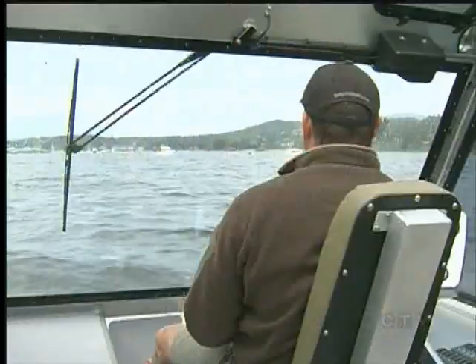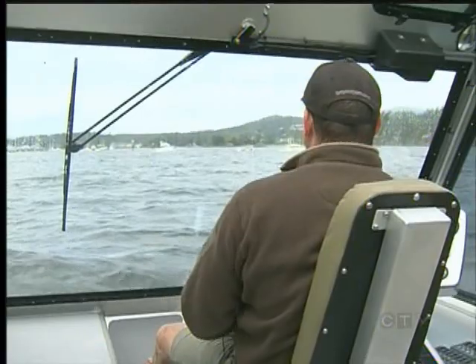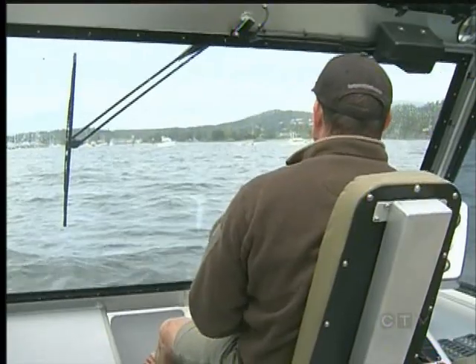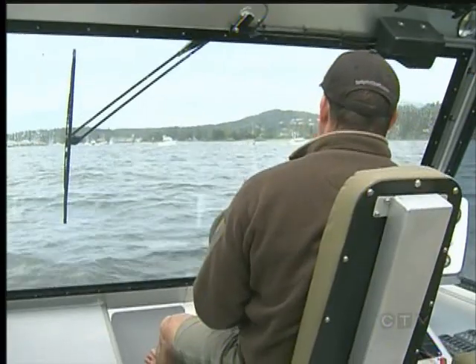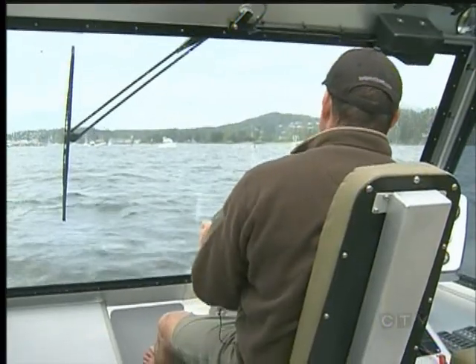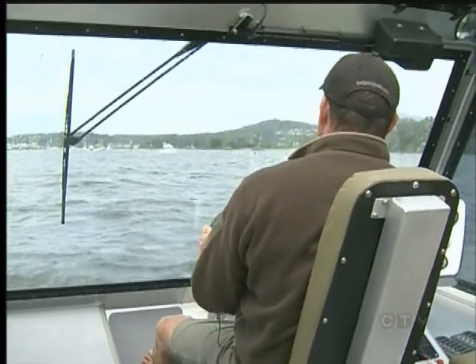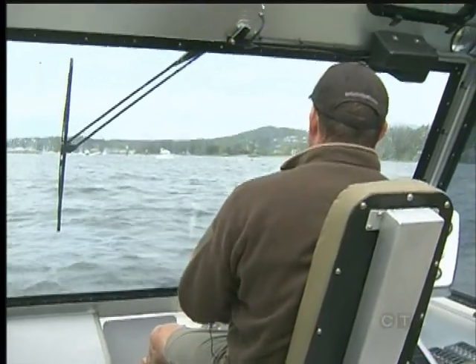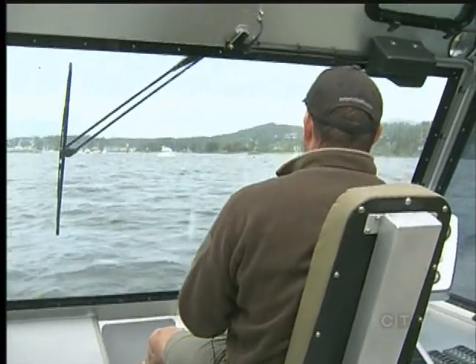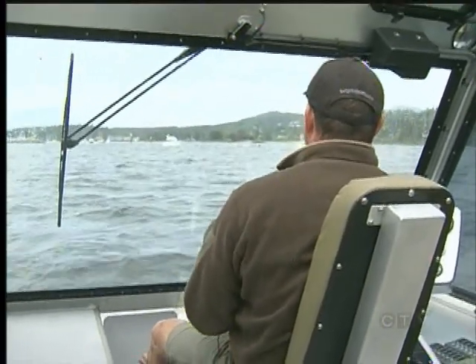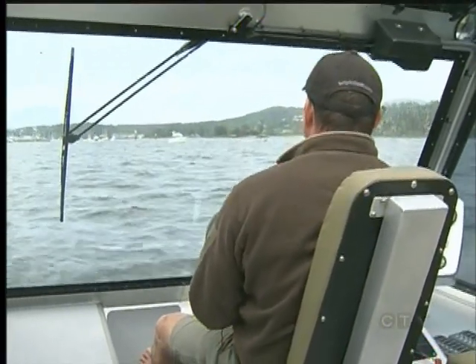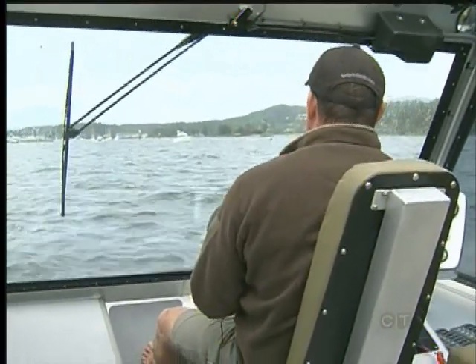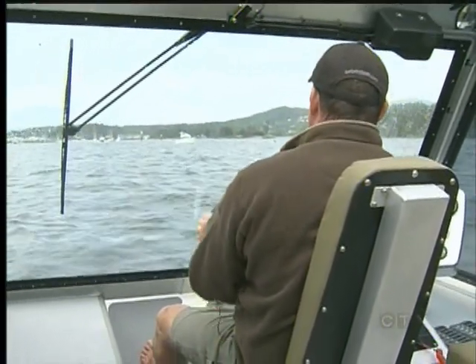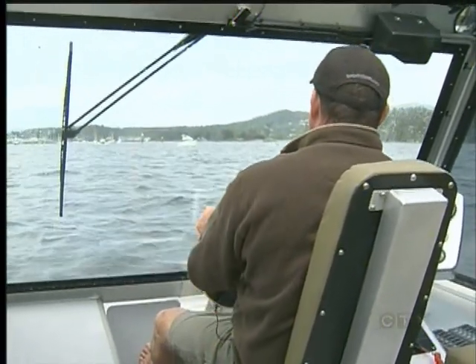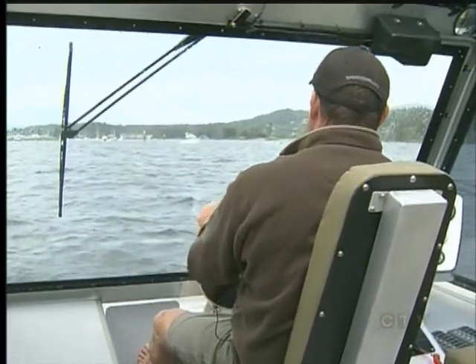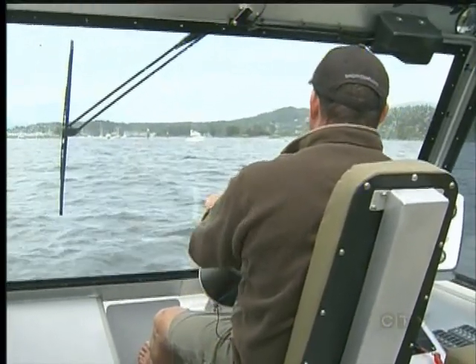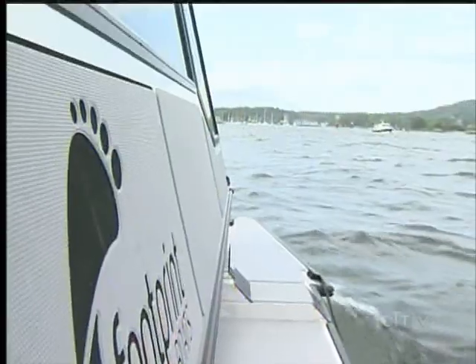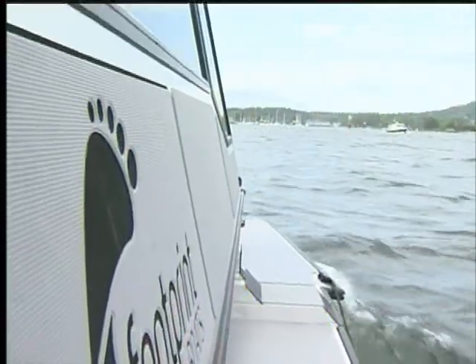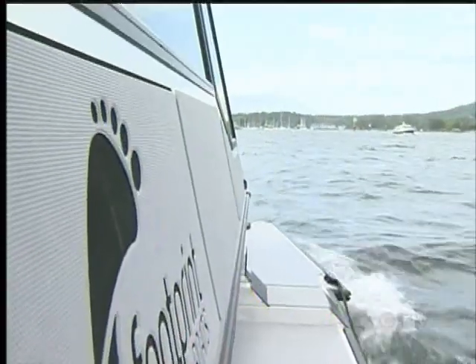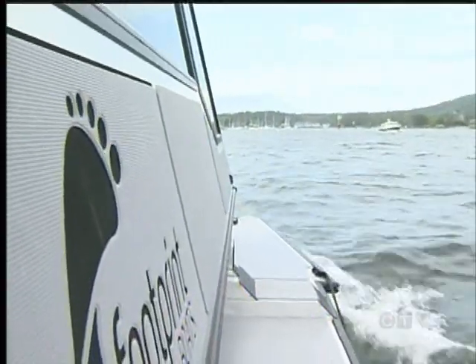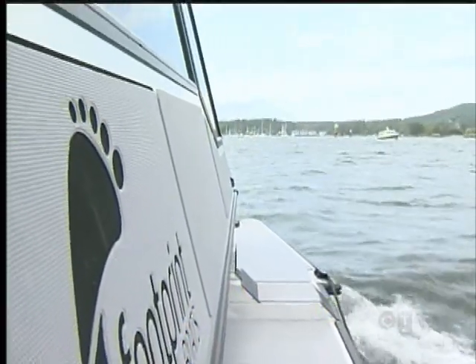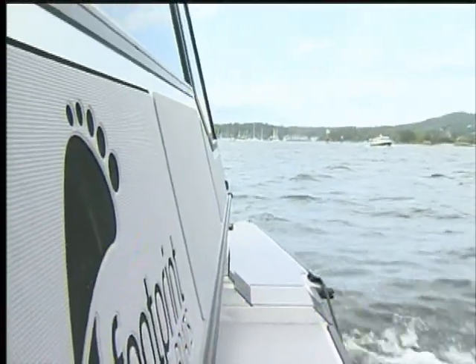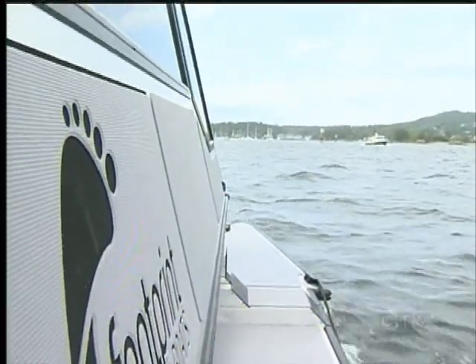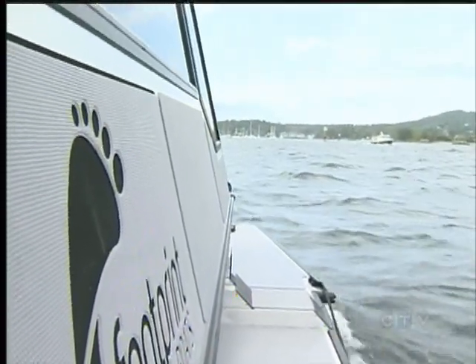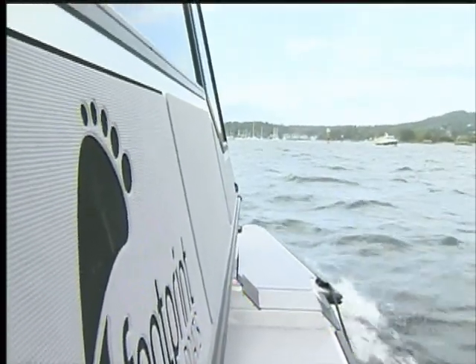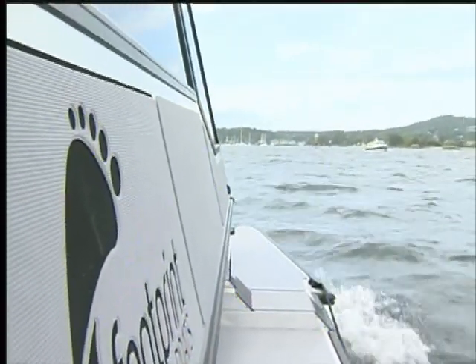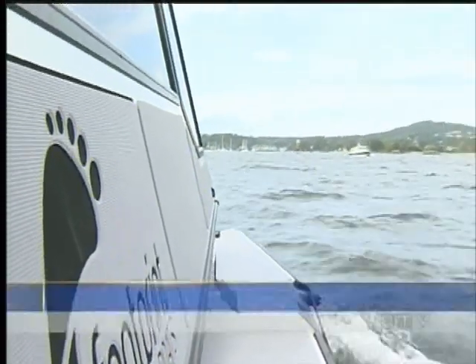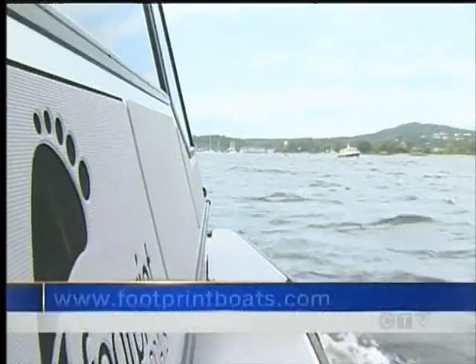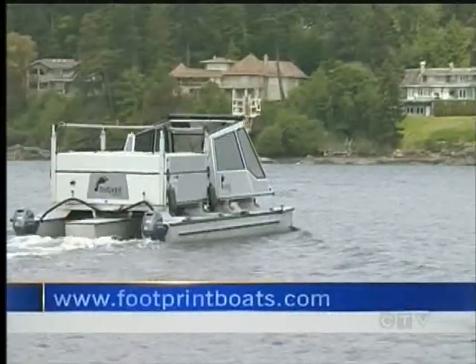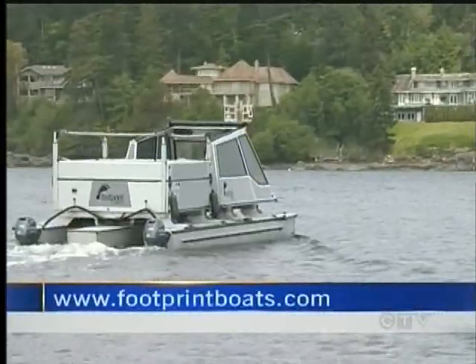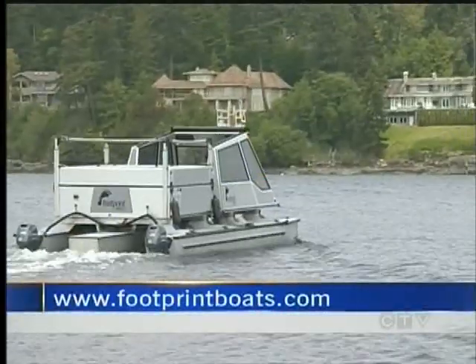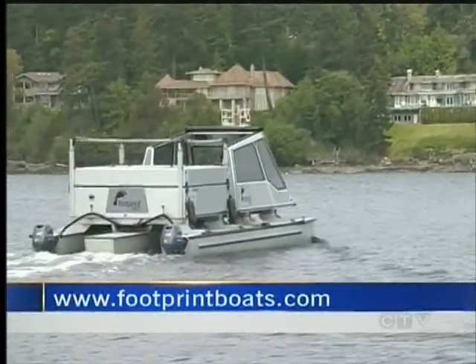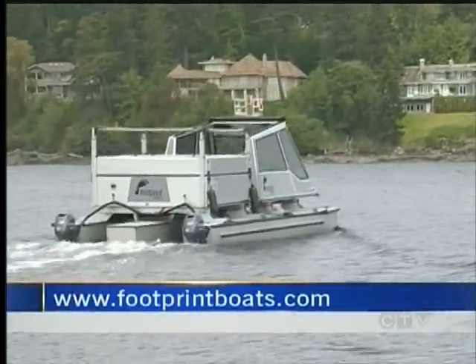If you'd like to take a closer look at the camper catamaran, it's all there at footprintboats.com.